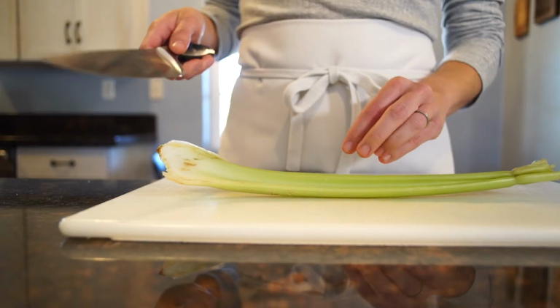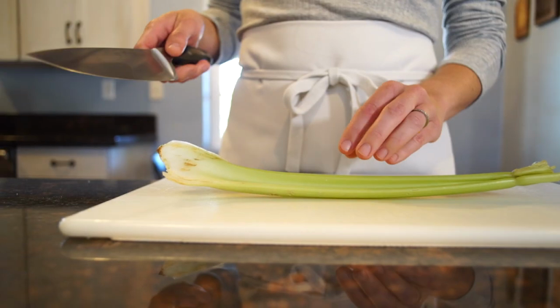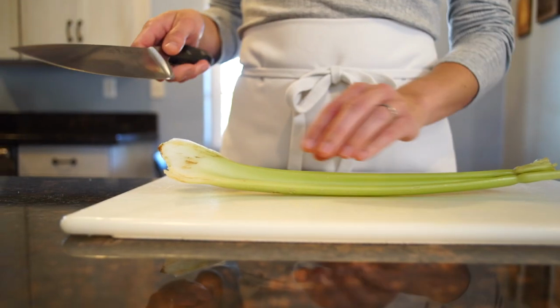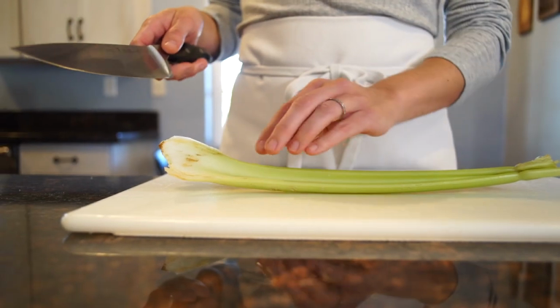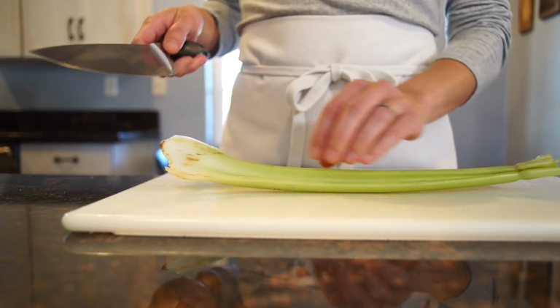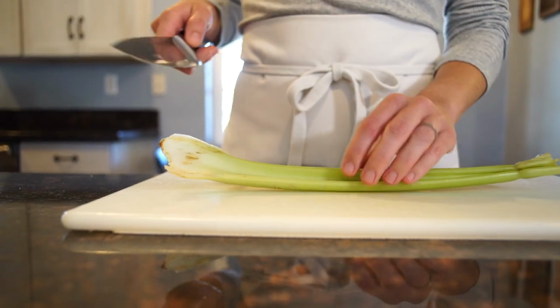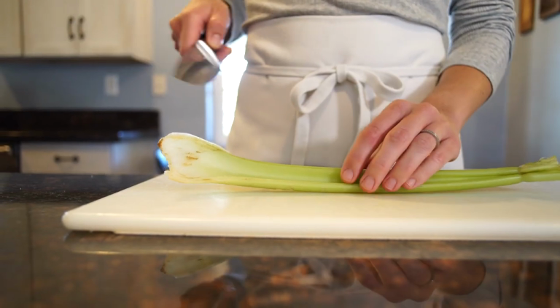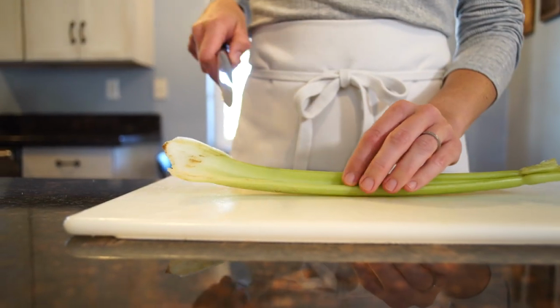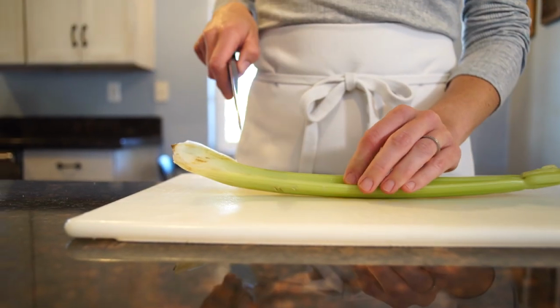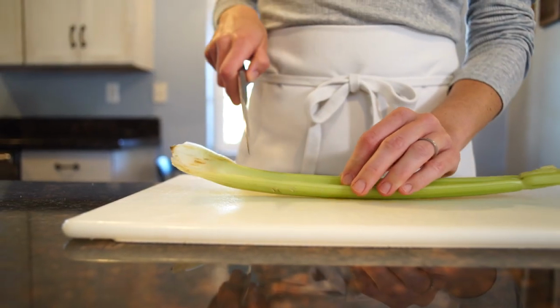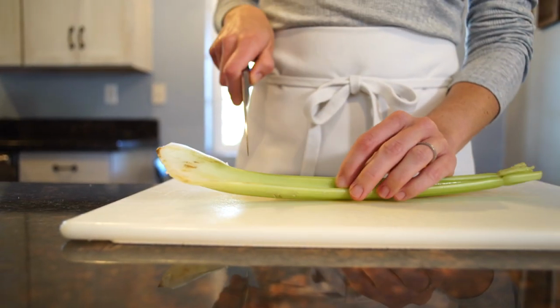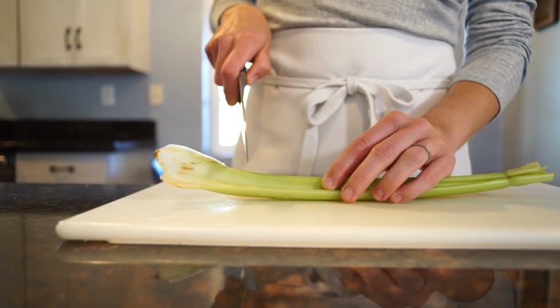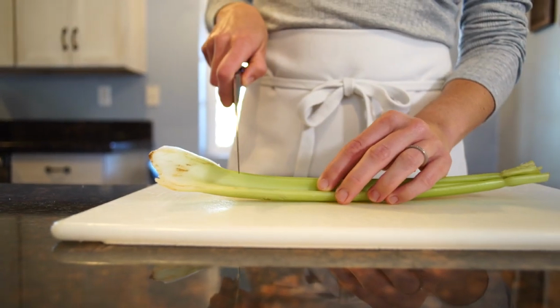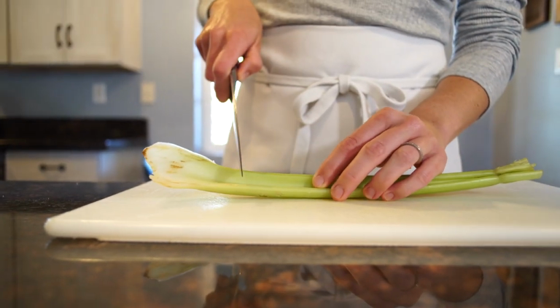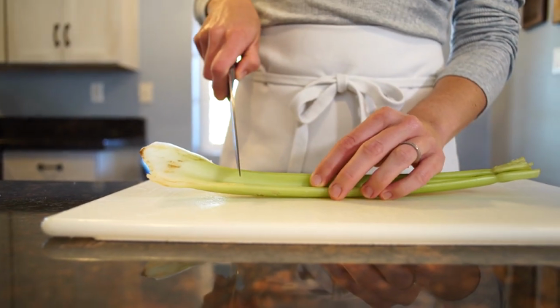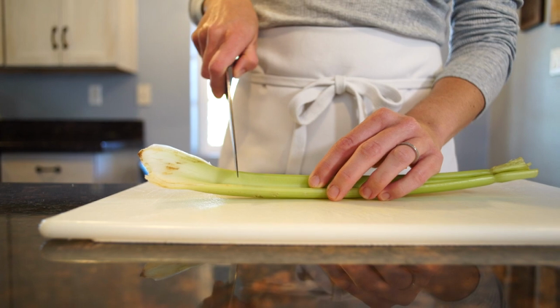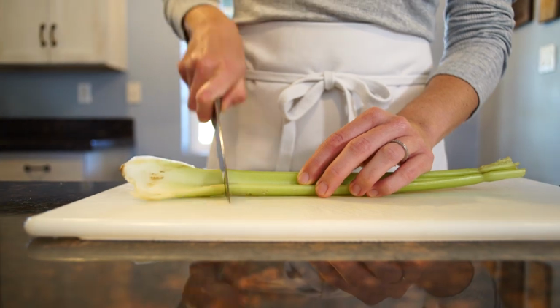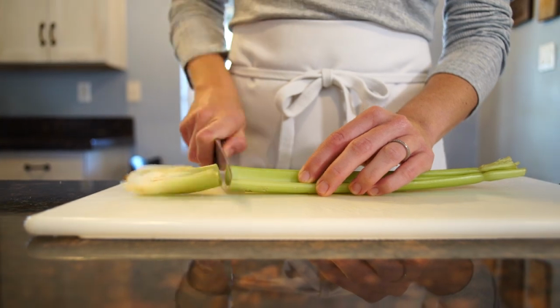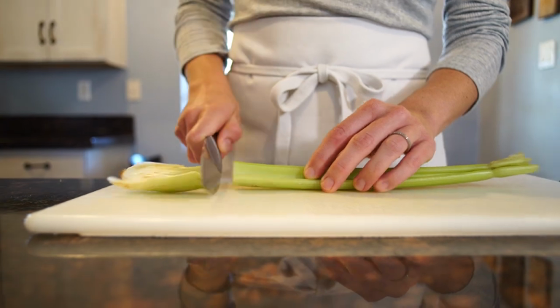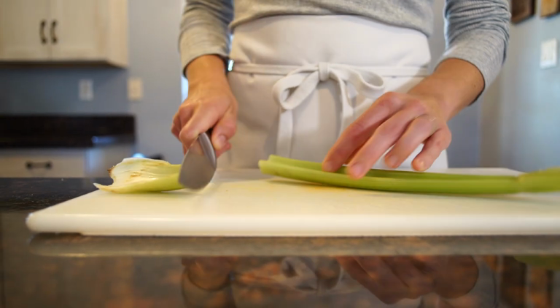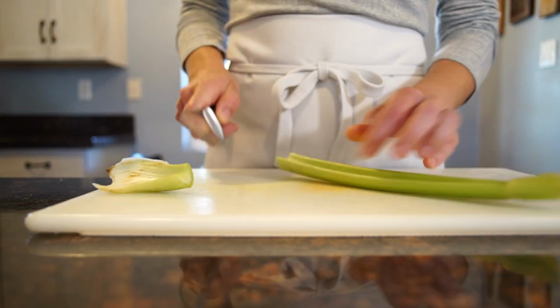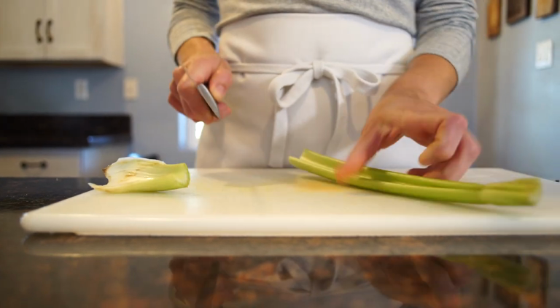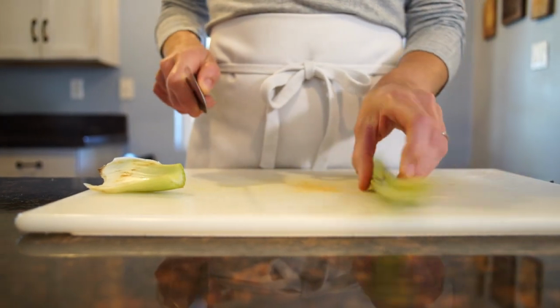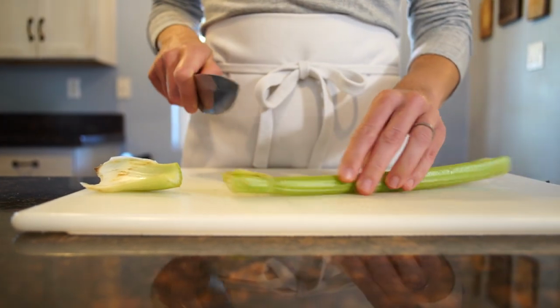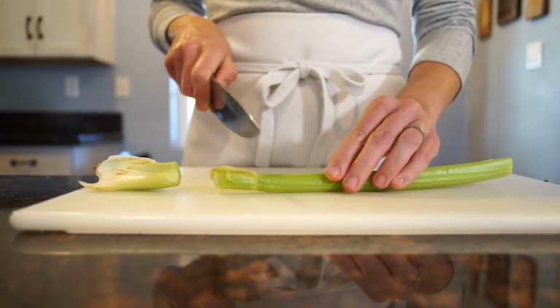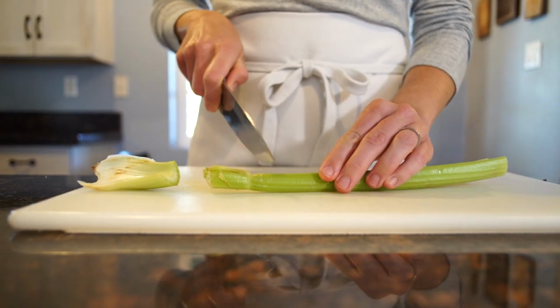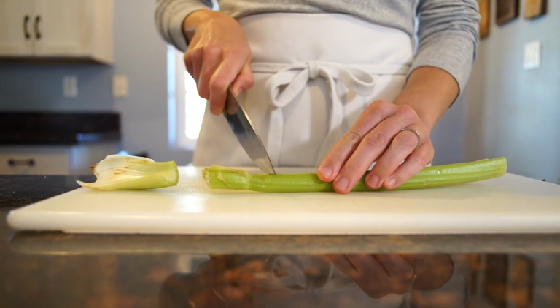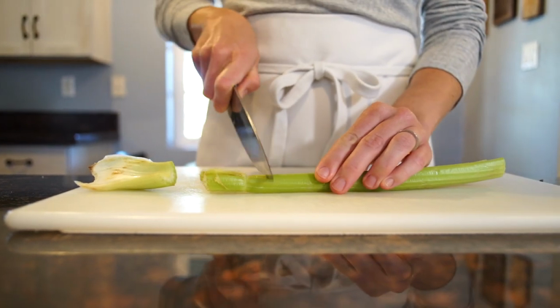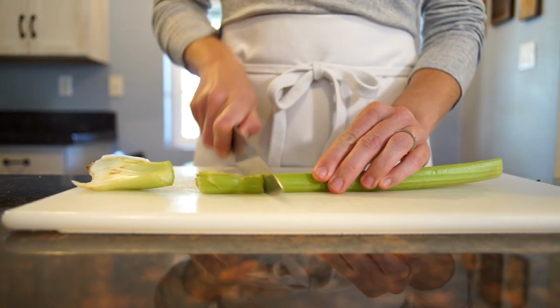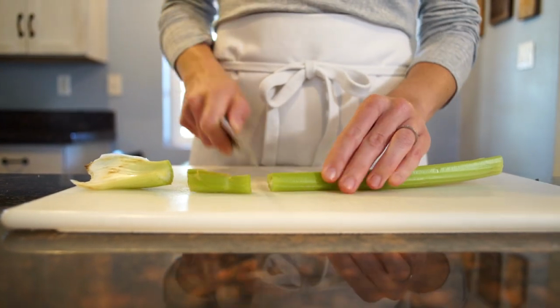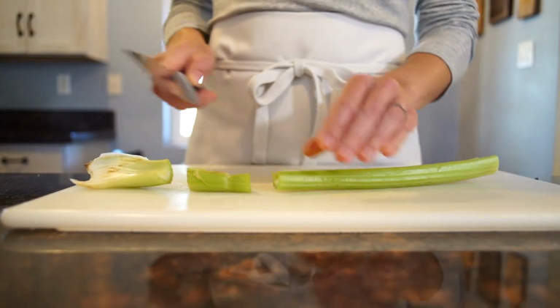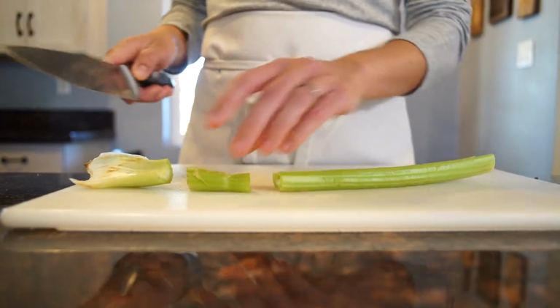Celery can be pretty dirty, so you always want to wash it, and then chop off the top and the bottom.